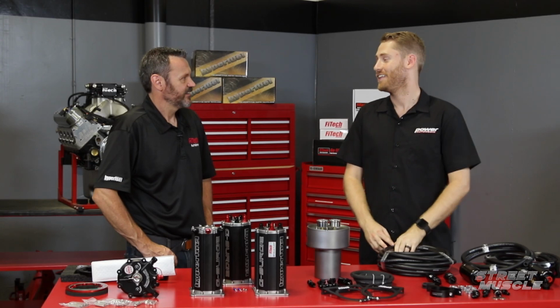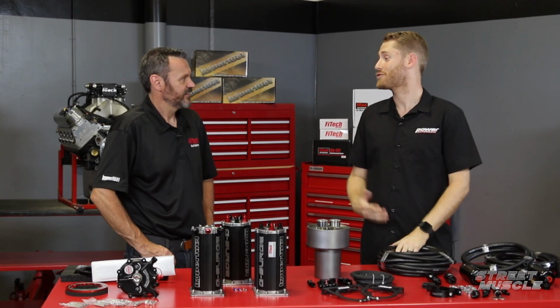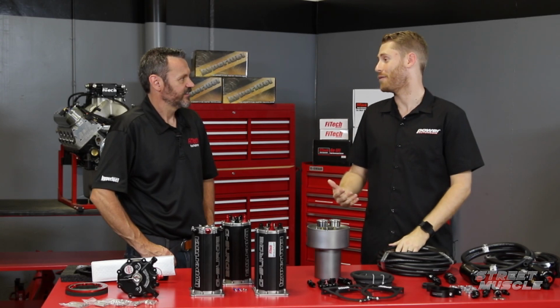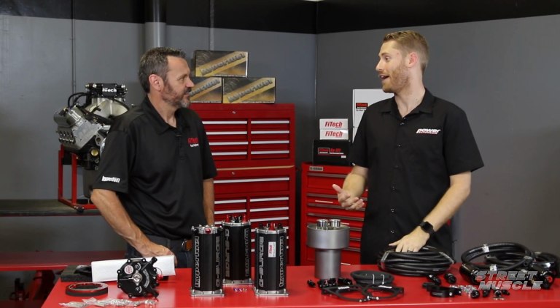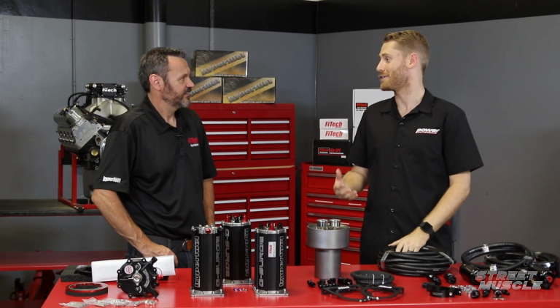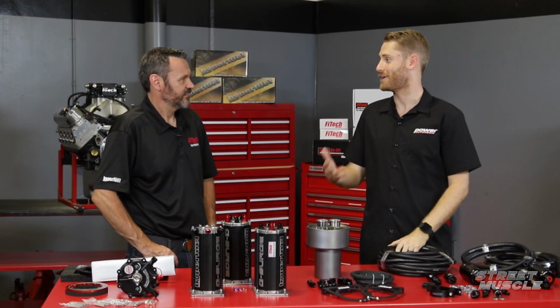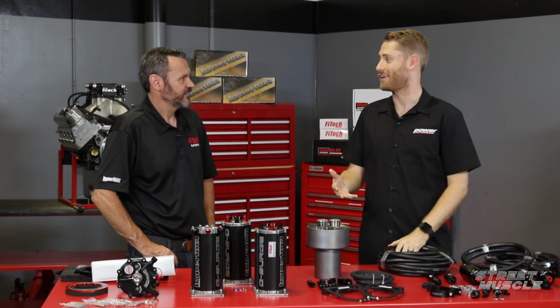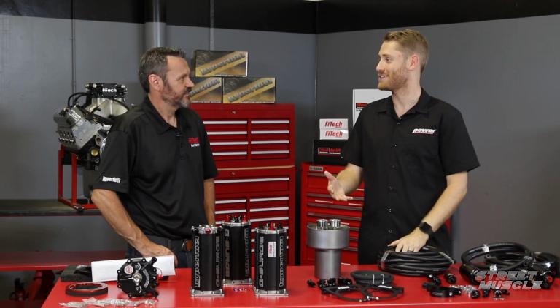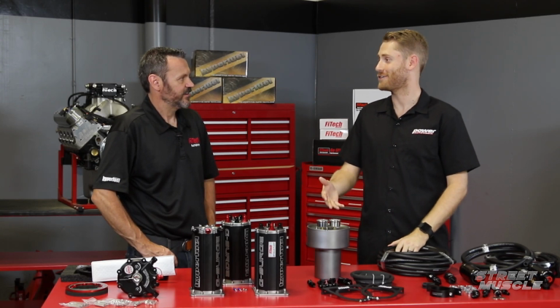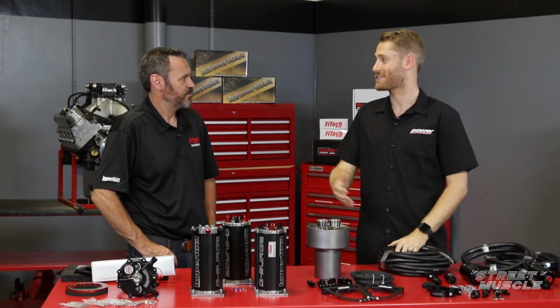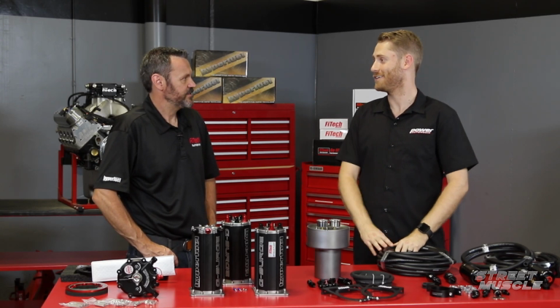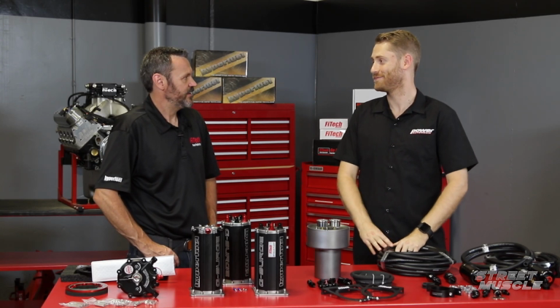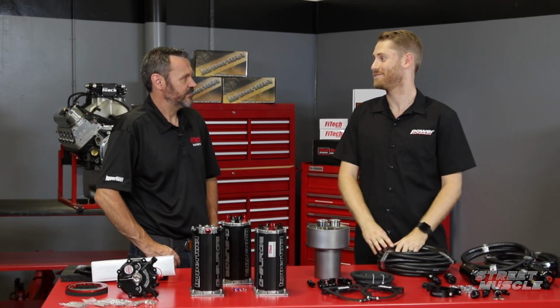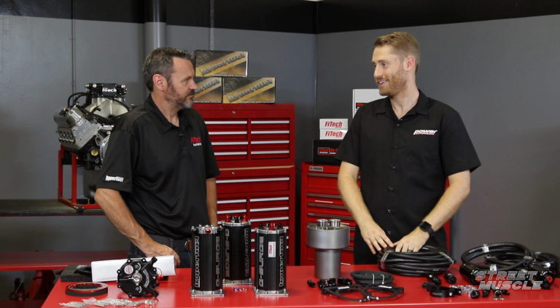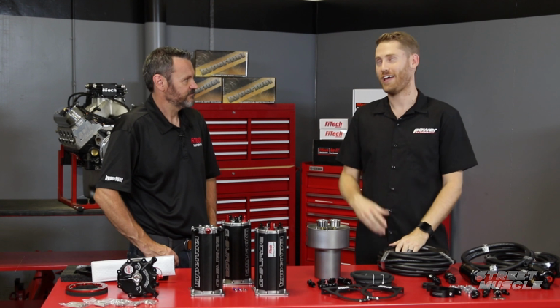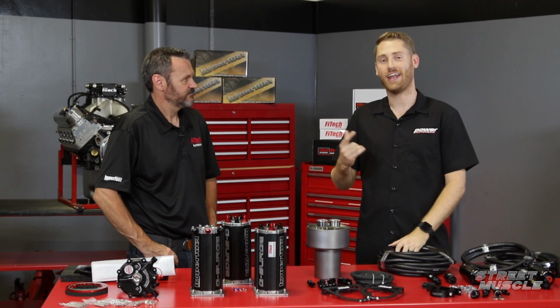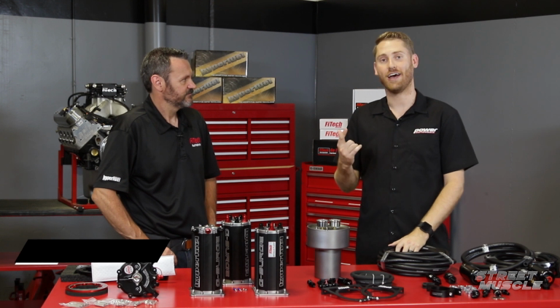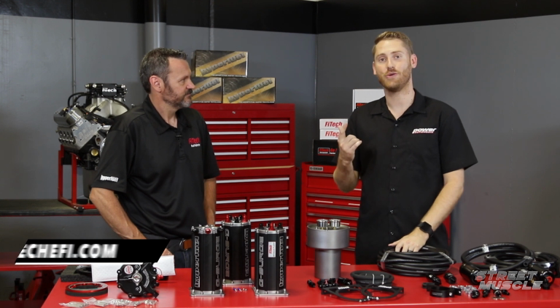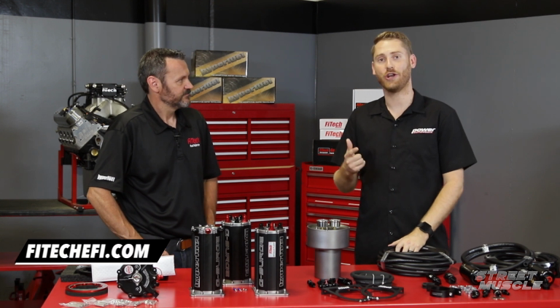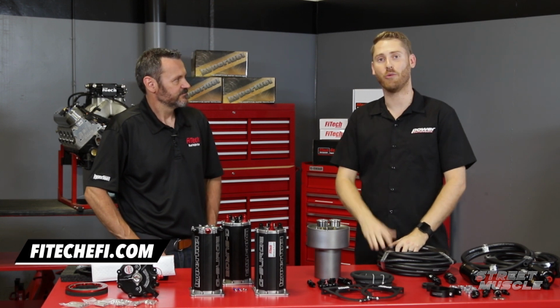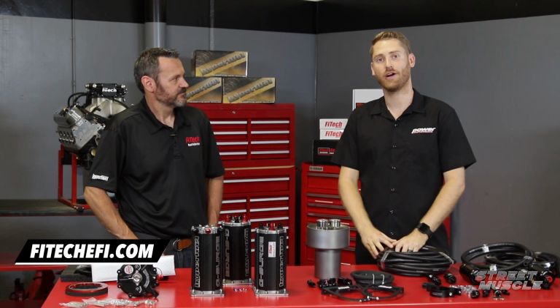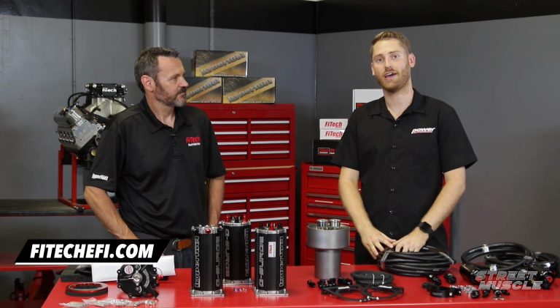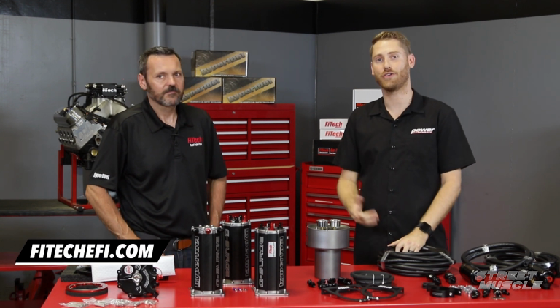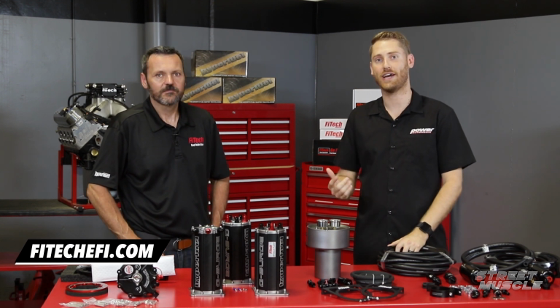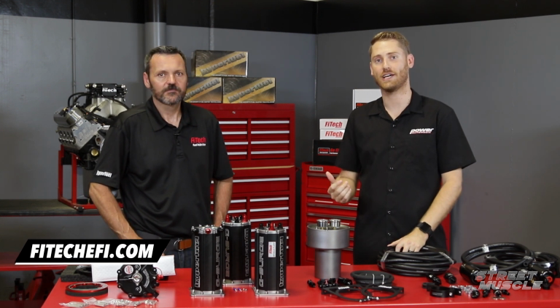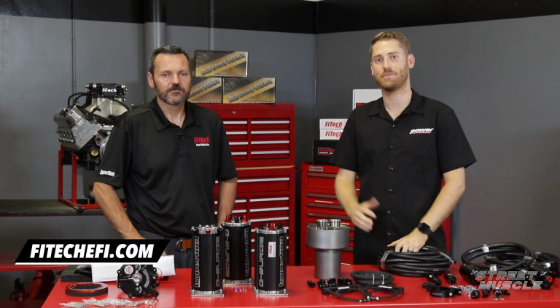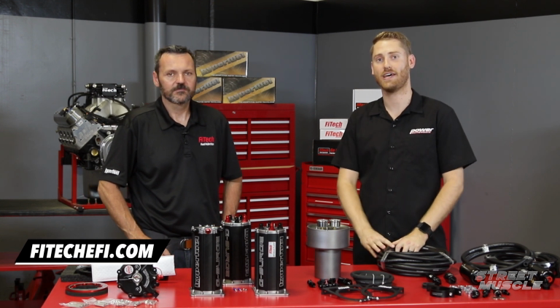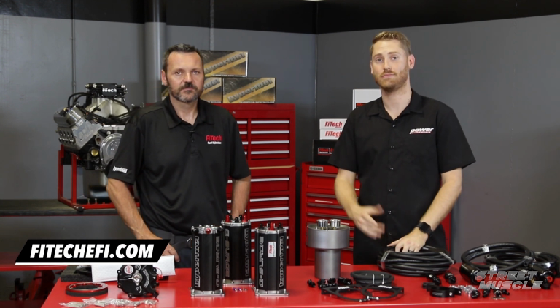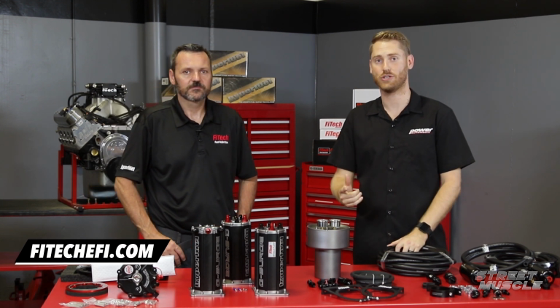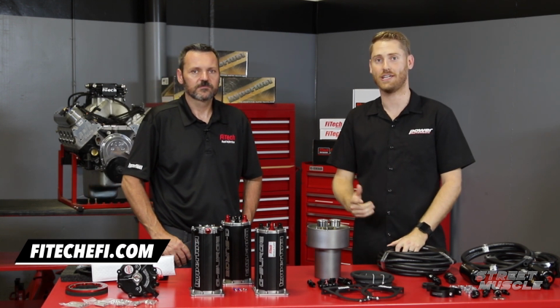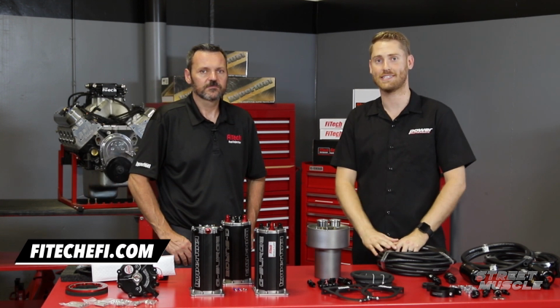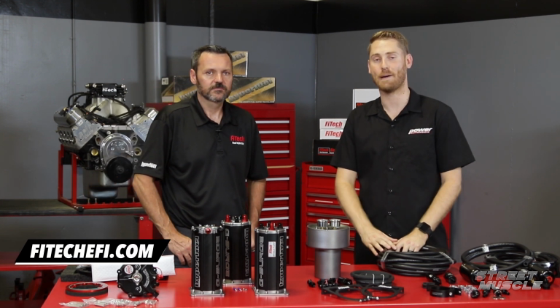Thanks to Ken for coming out and explaining all of this. If you want to know more, head over to Phytek's website. We'll see you next time.